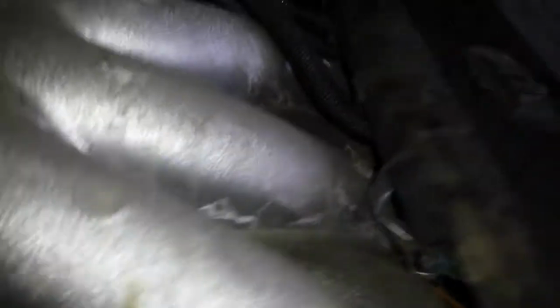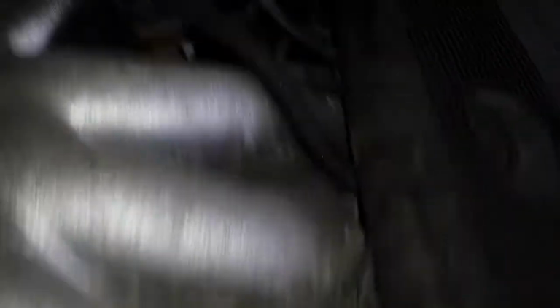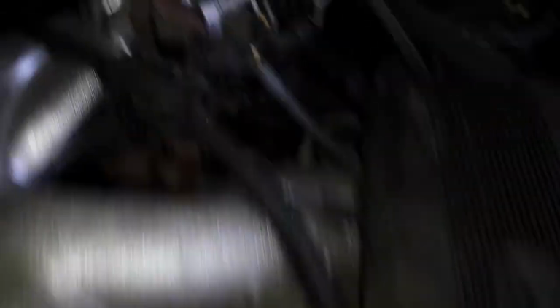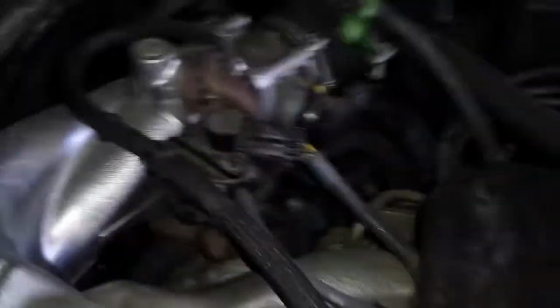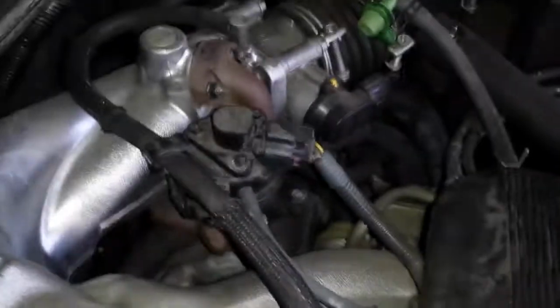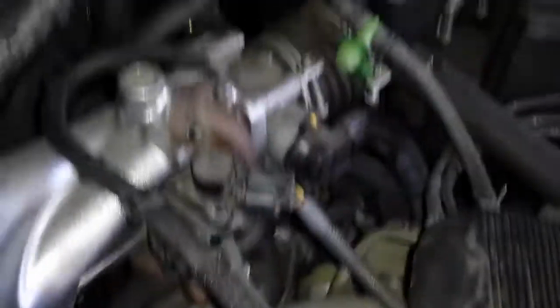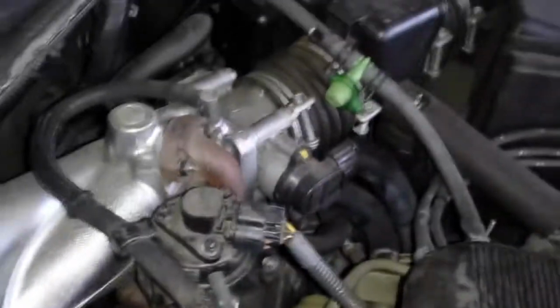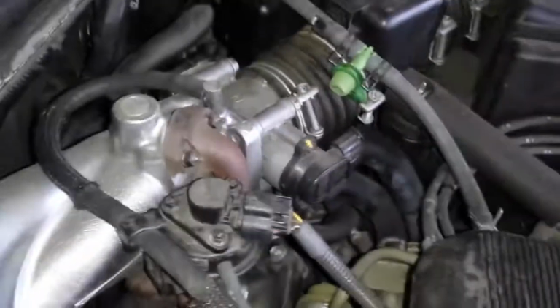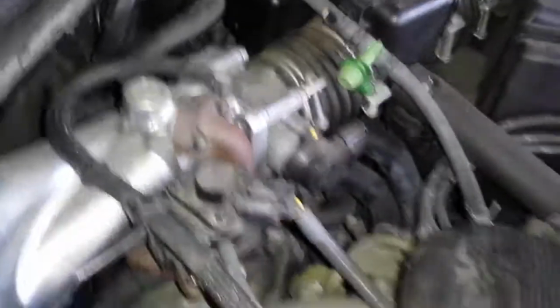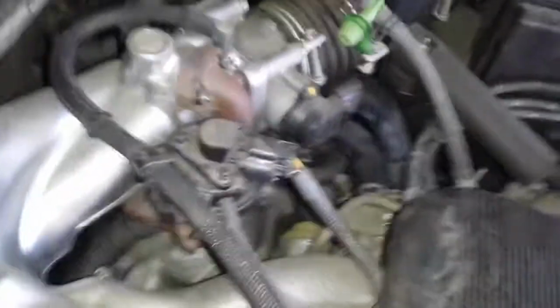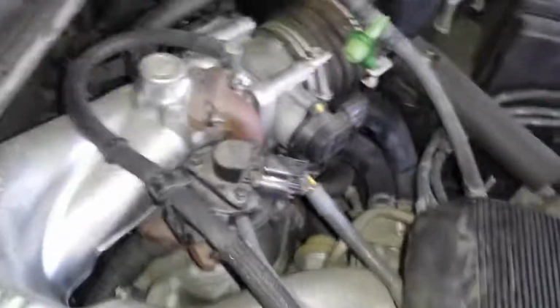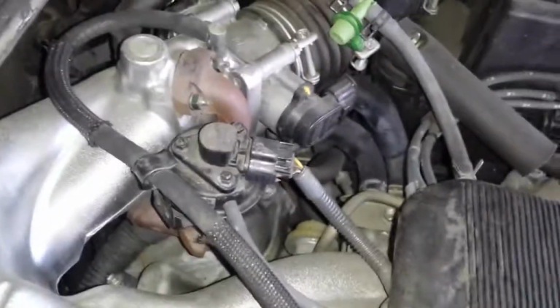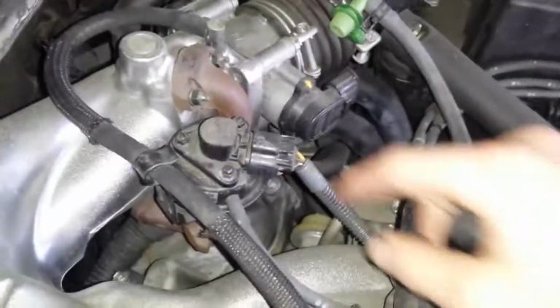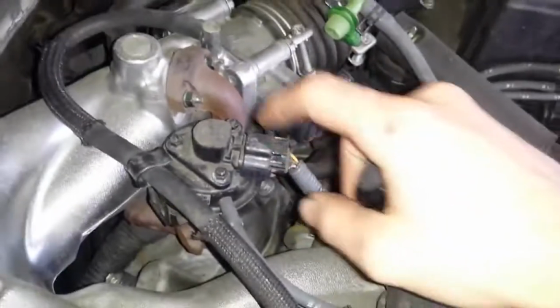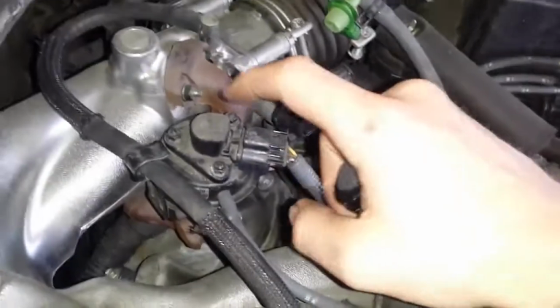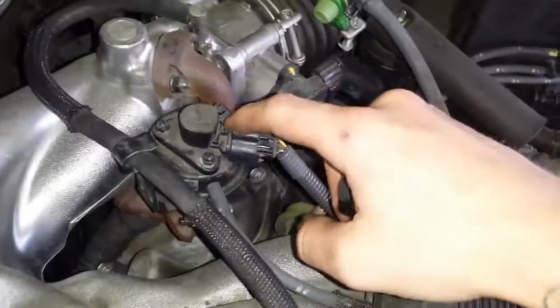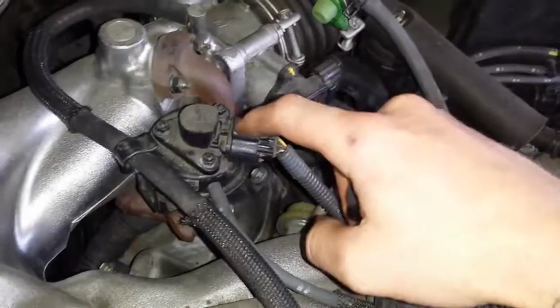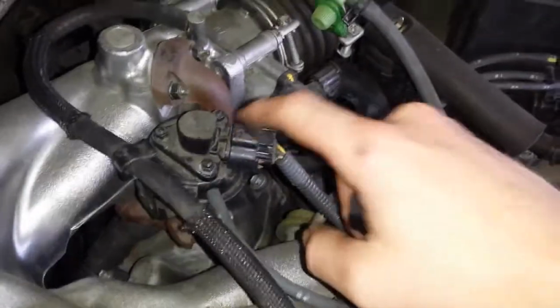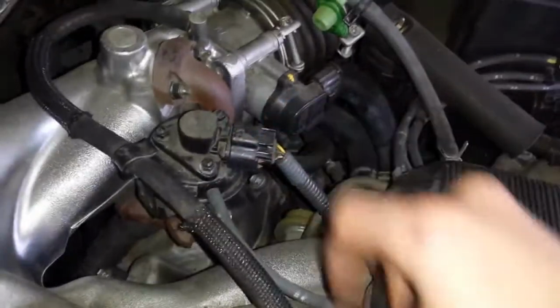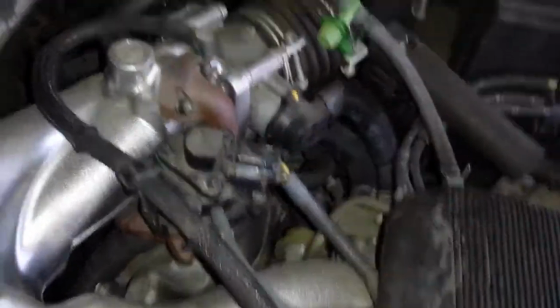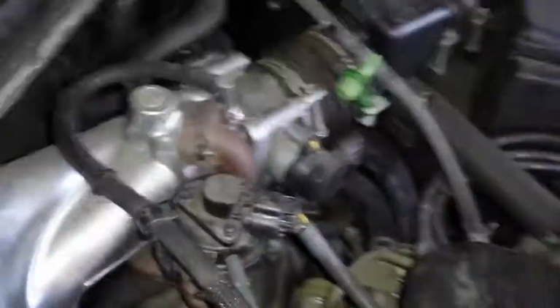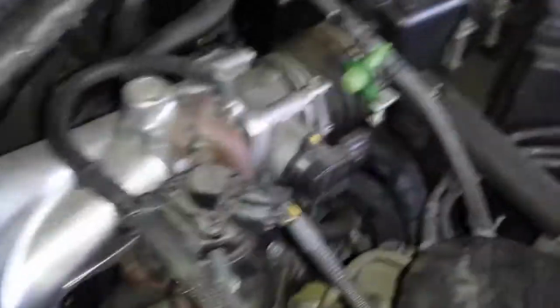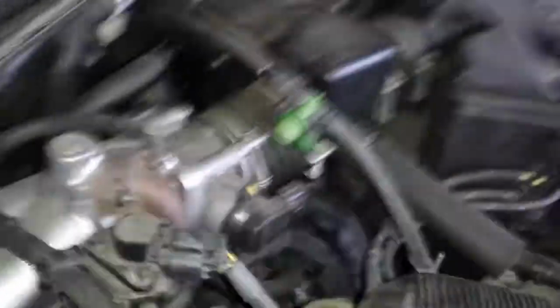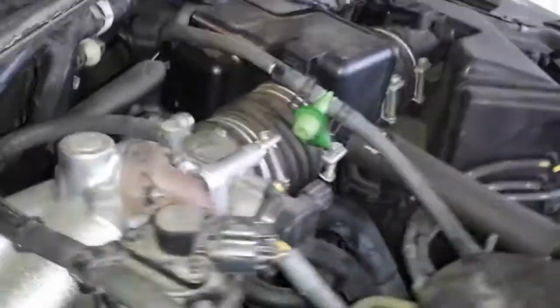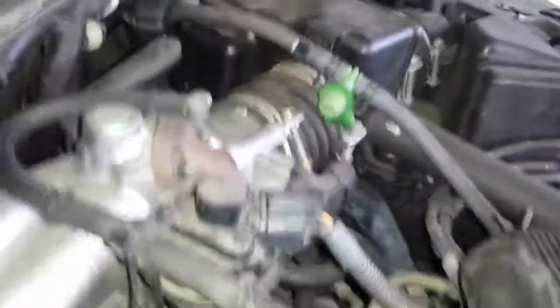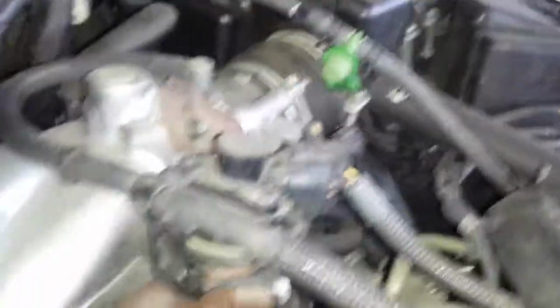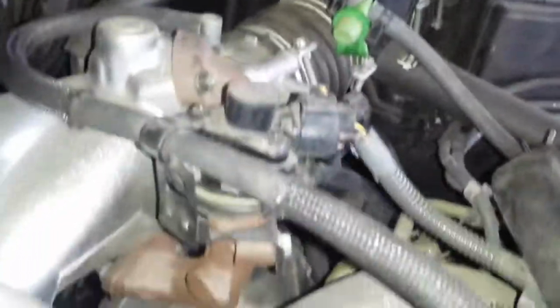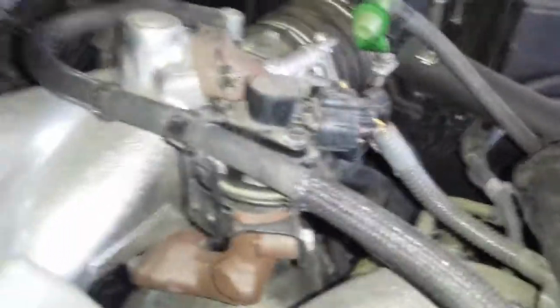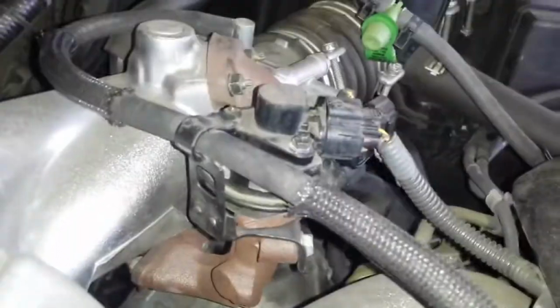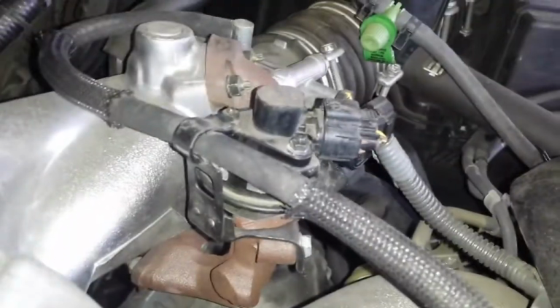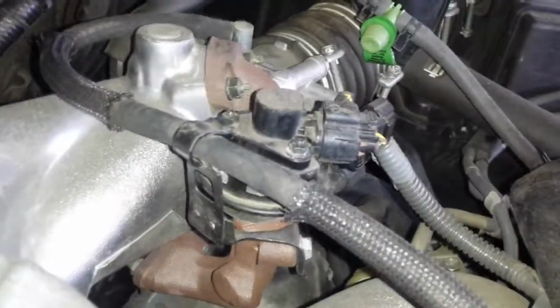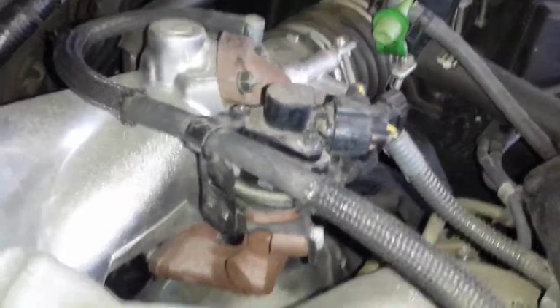And to end it off is going to be the EGR valve, which is right here, right on the intake manifold.